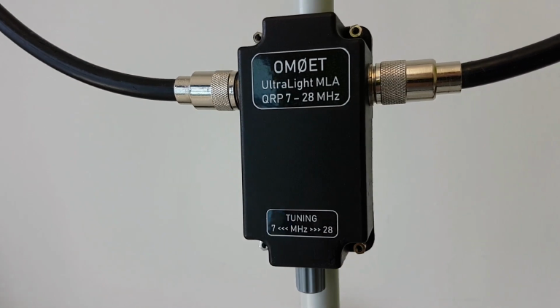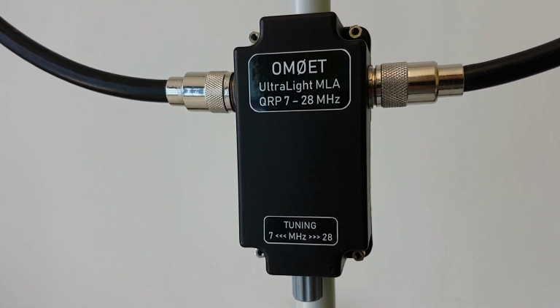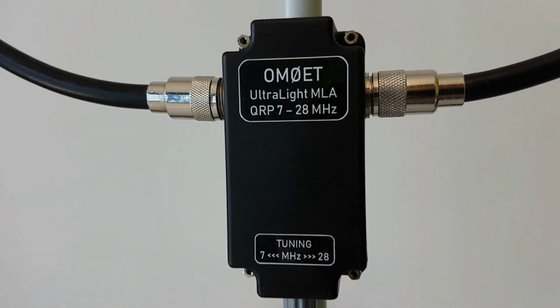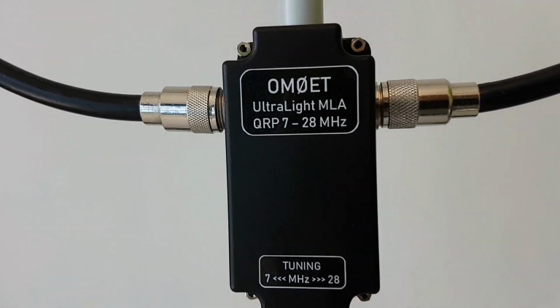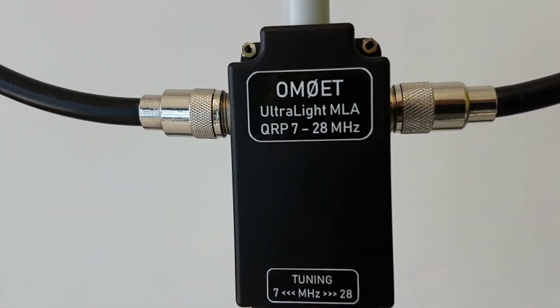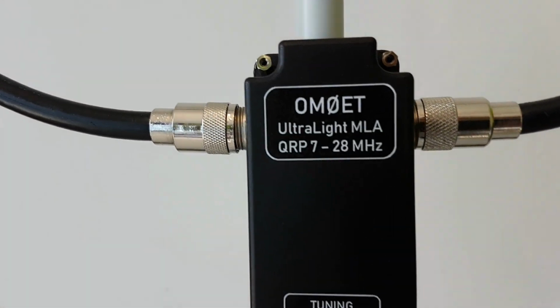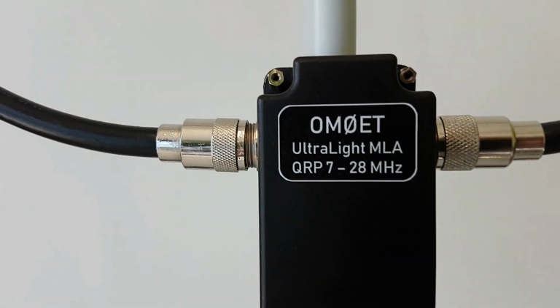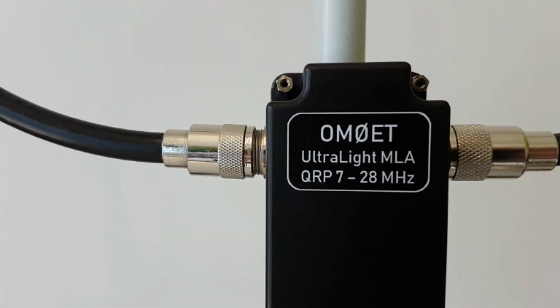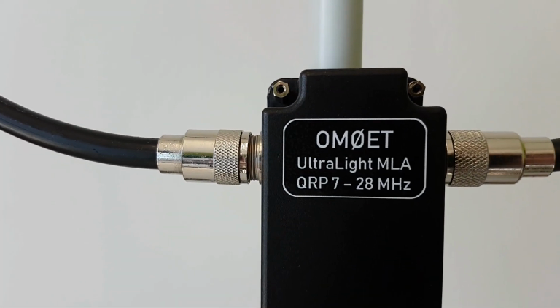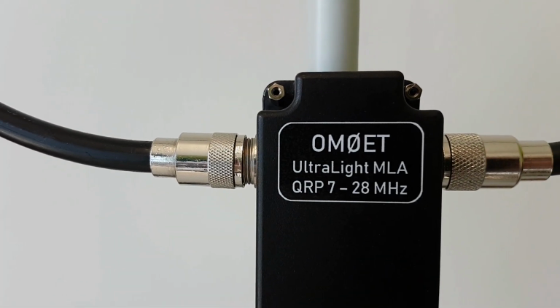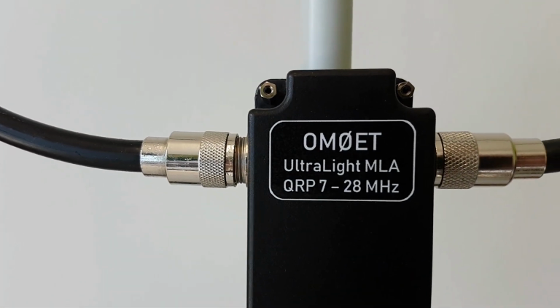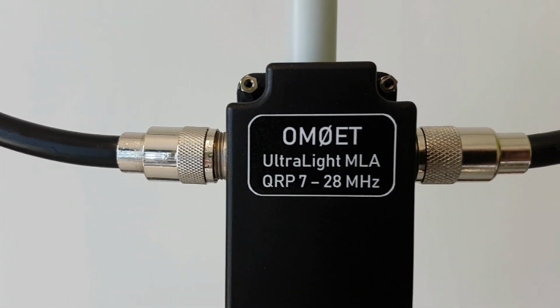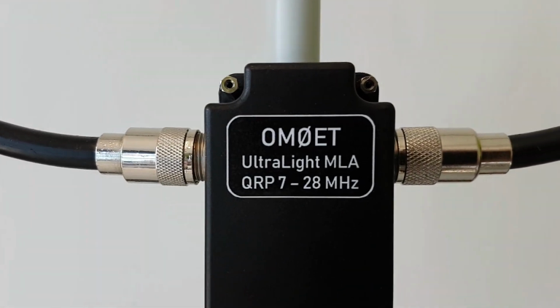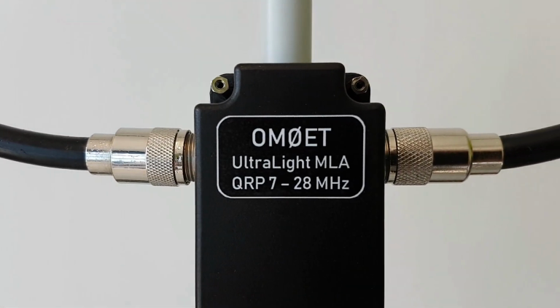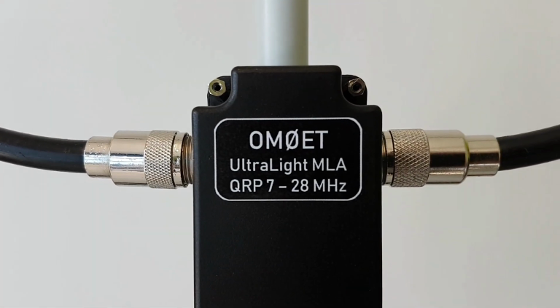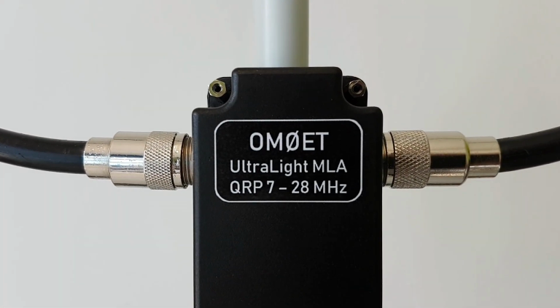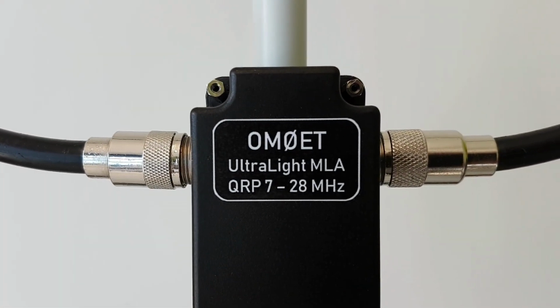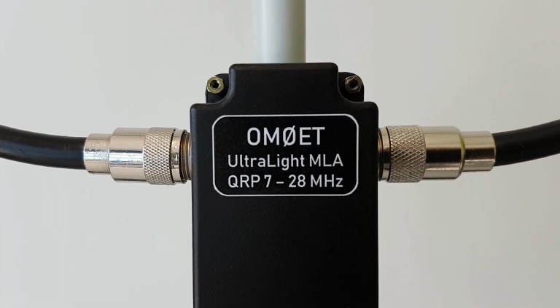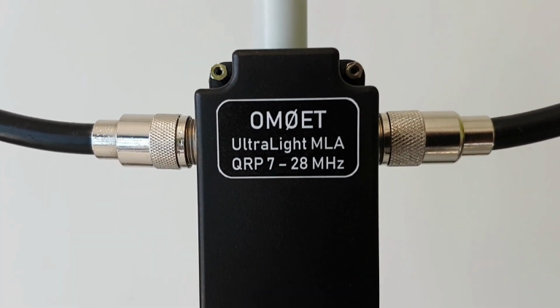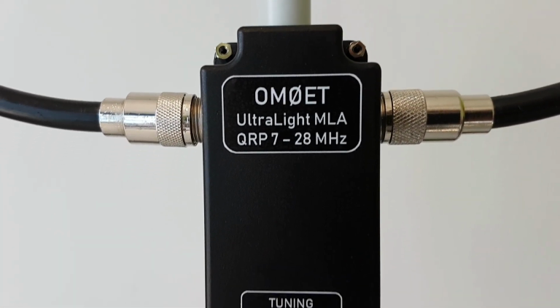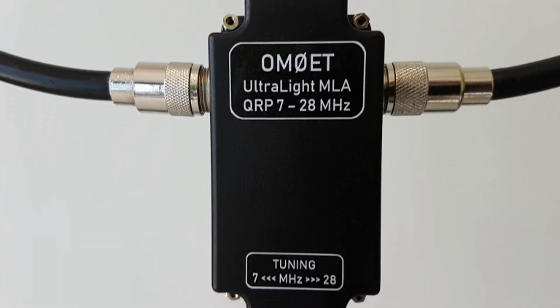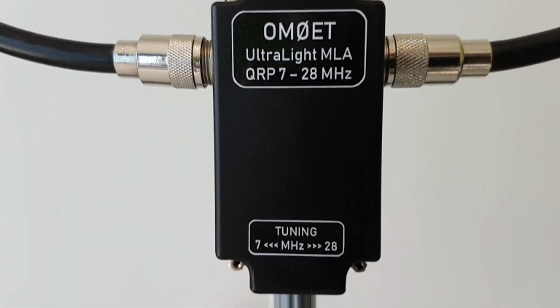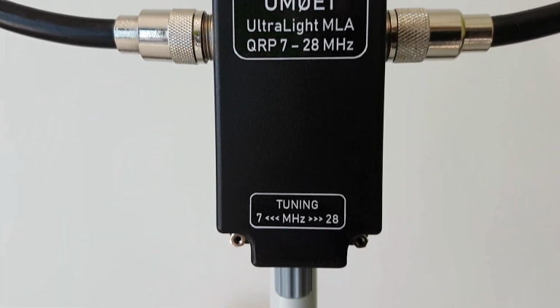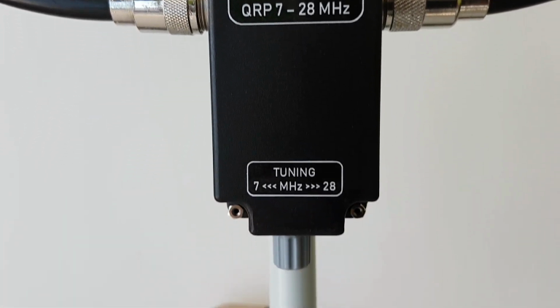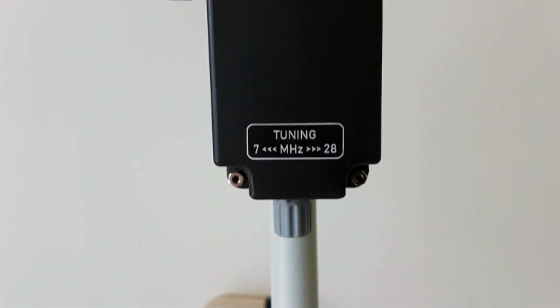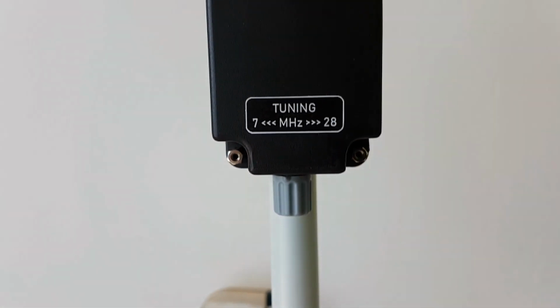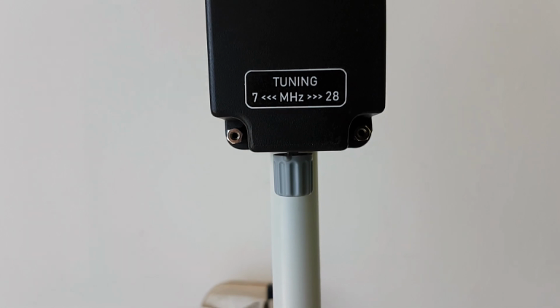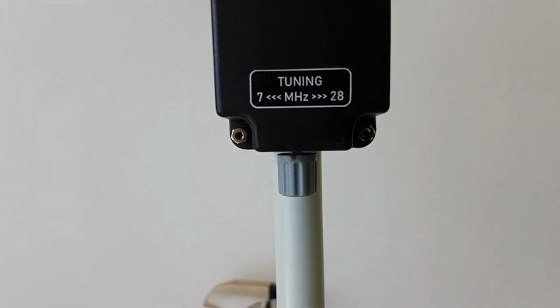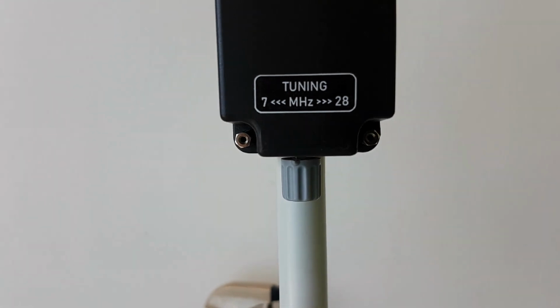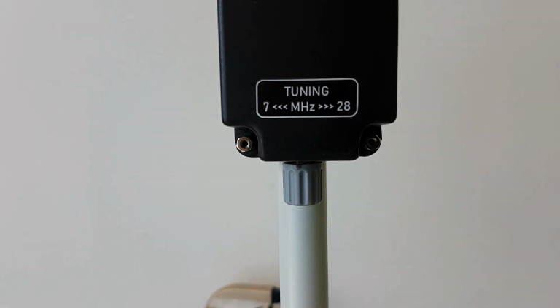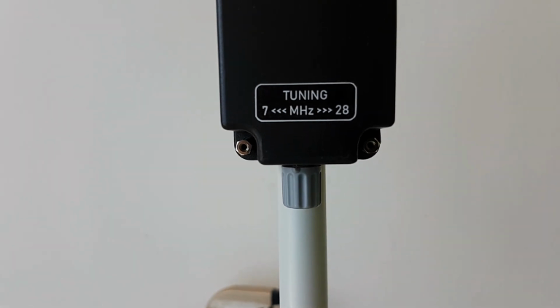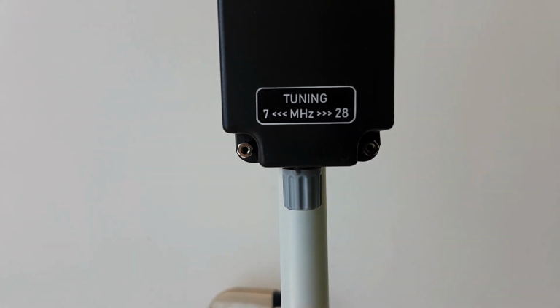Another maybe cosmetic improvement is I made these labels here with the name of the antenna and the tuning information.